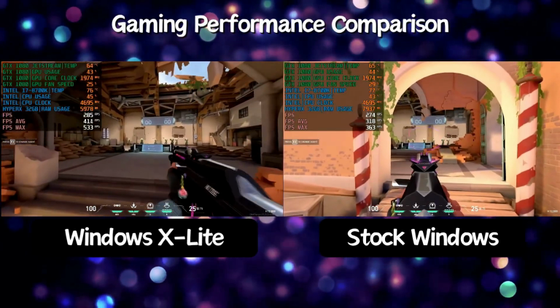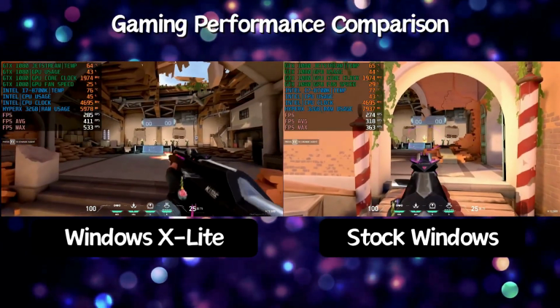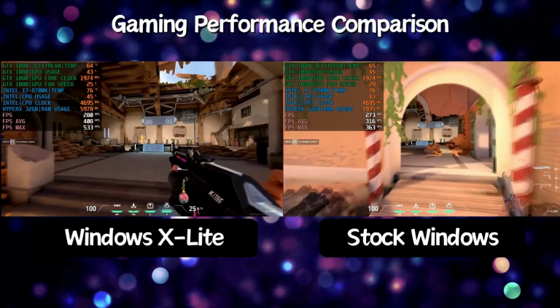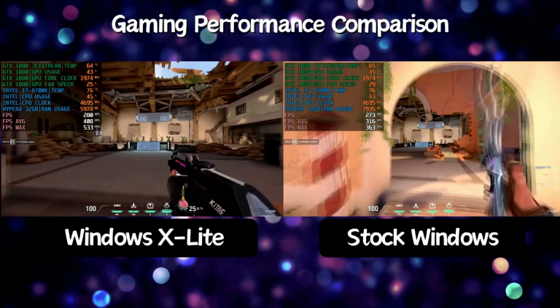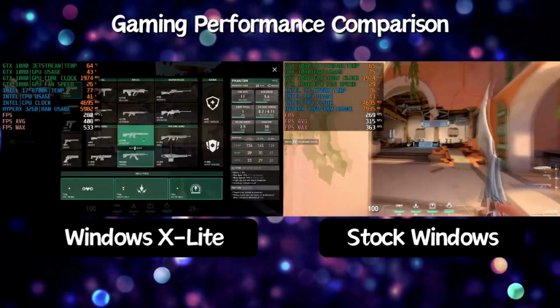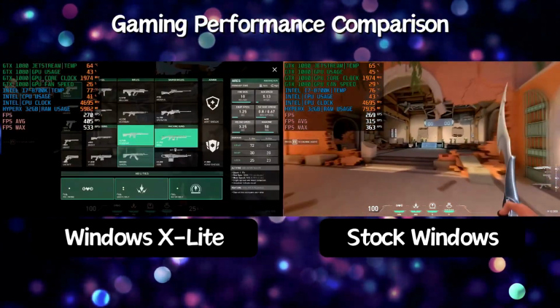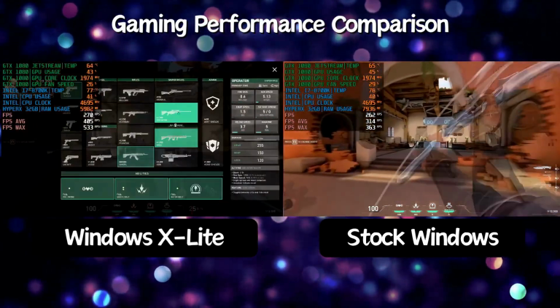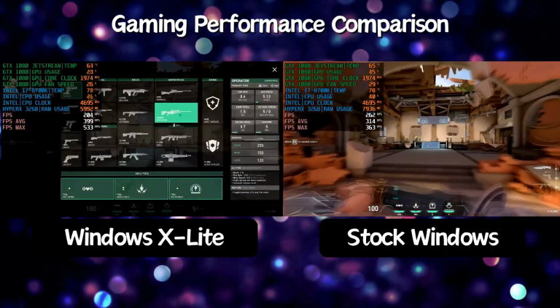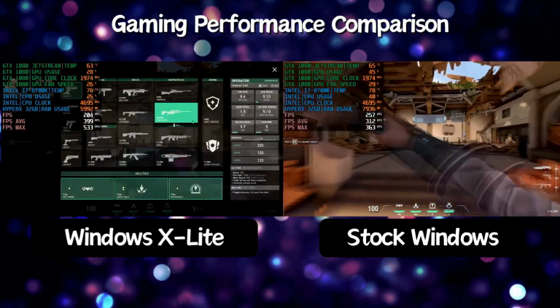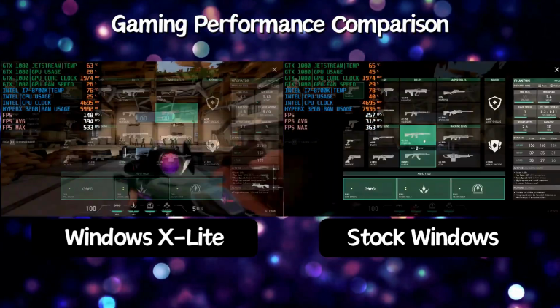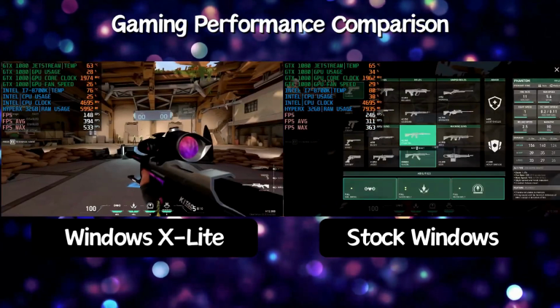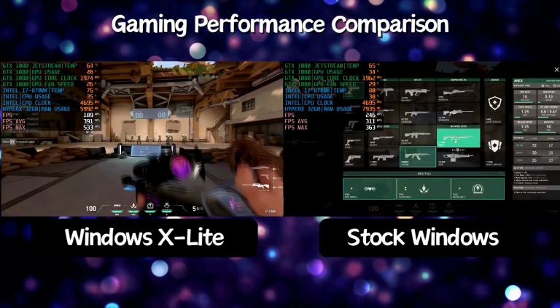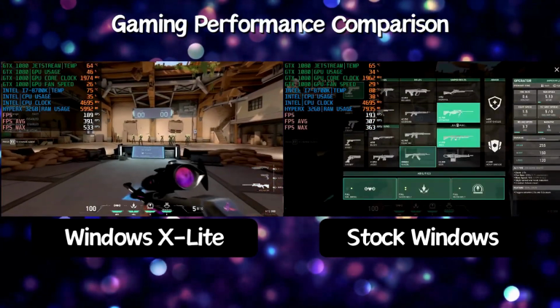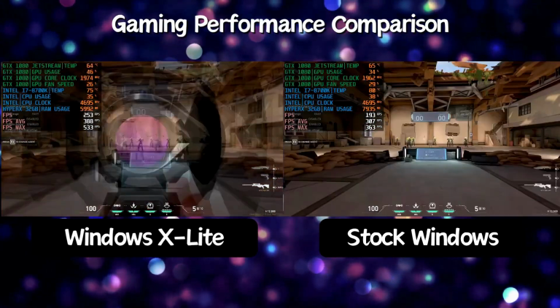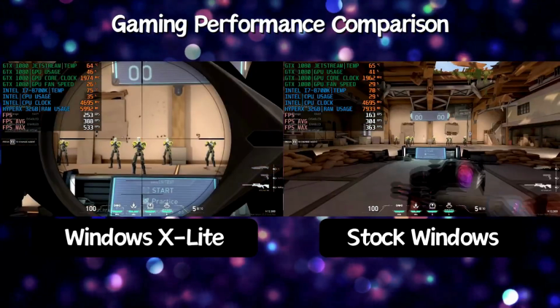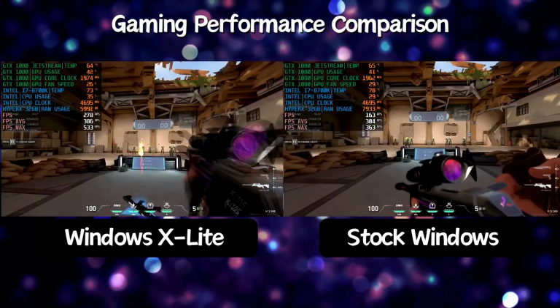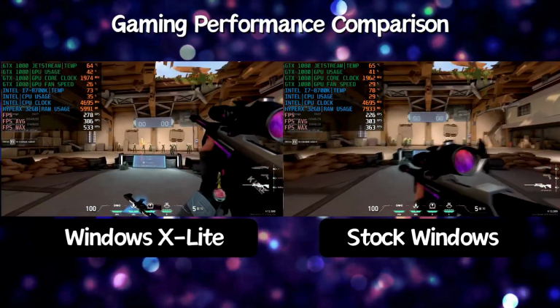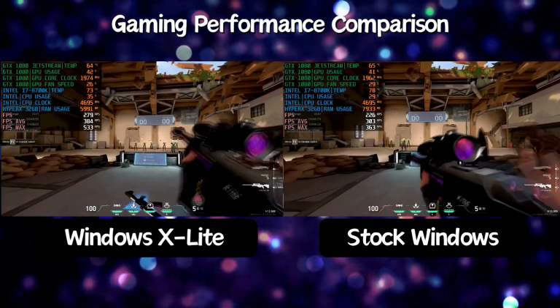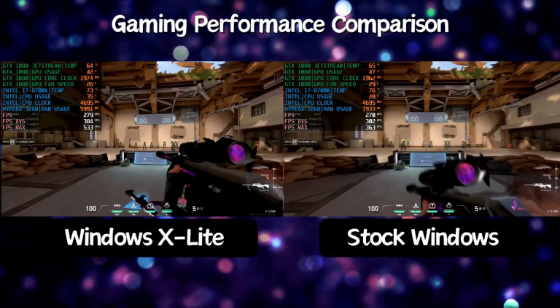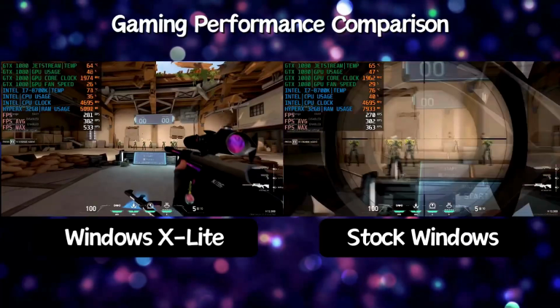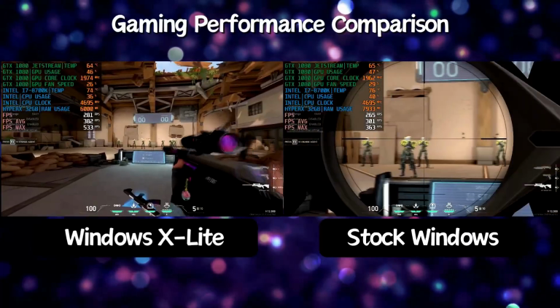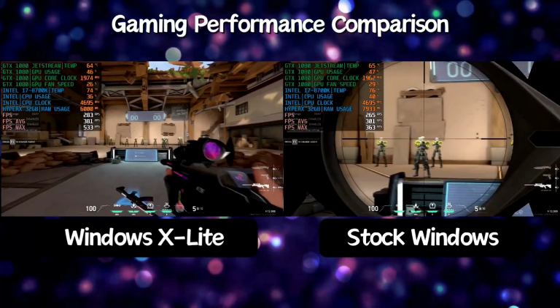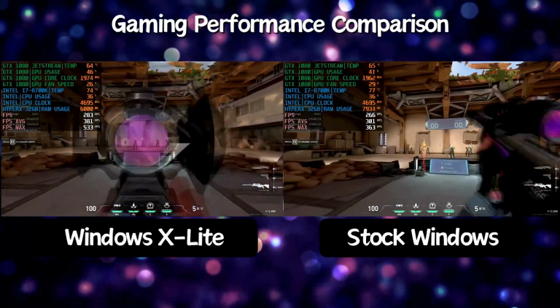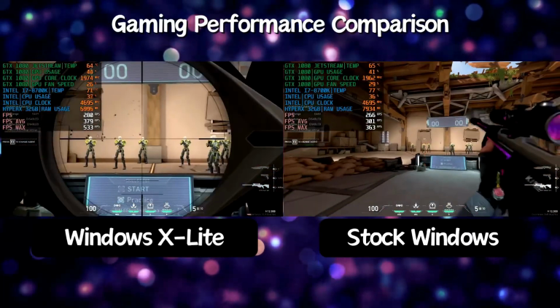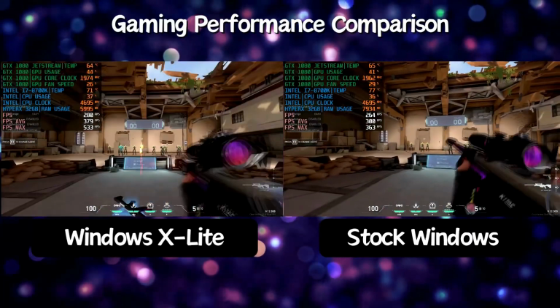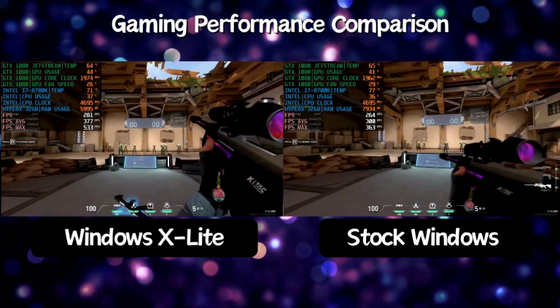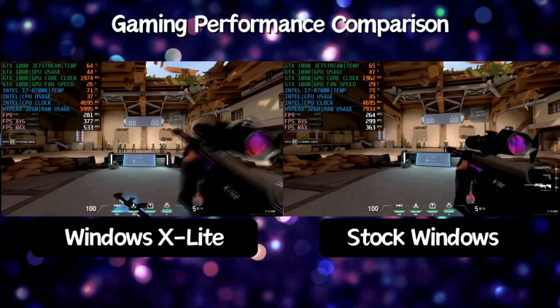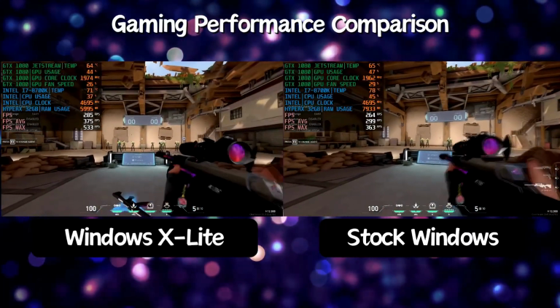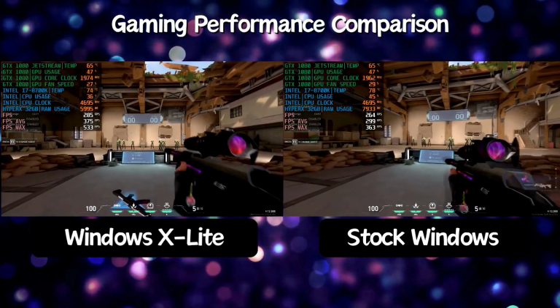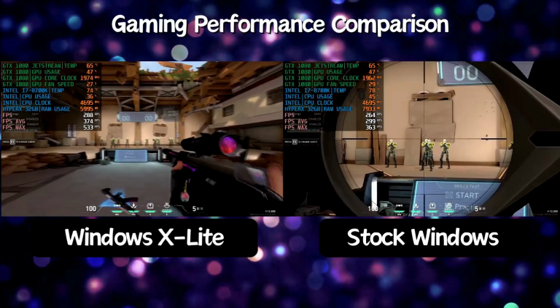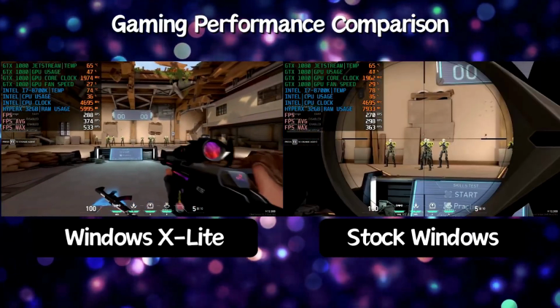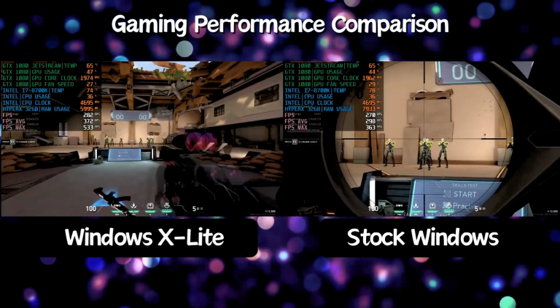So if you're looking for a better build of Windows, Windows X Lite could be exactly what you need to take your PC to the next level.